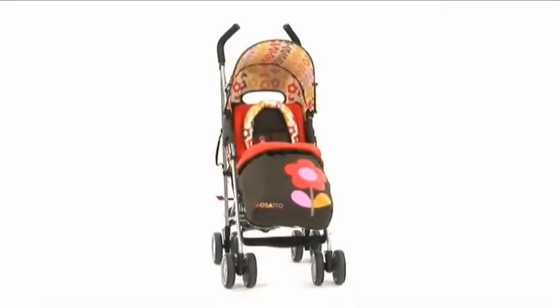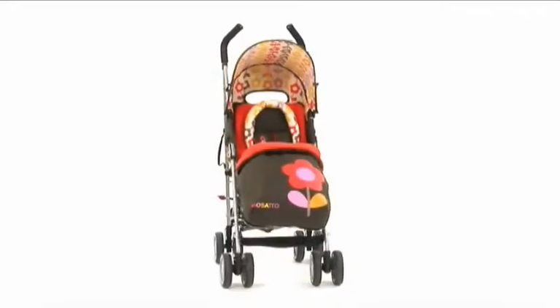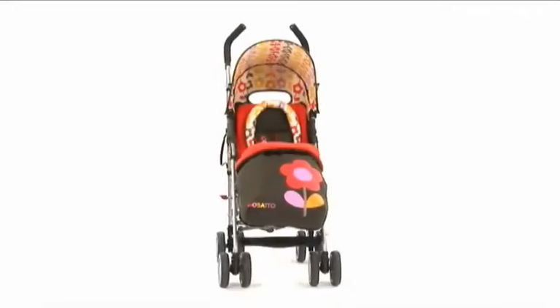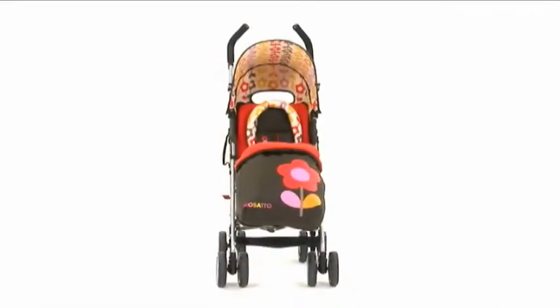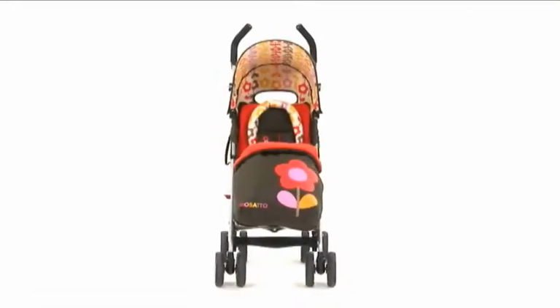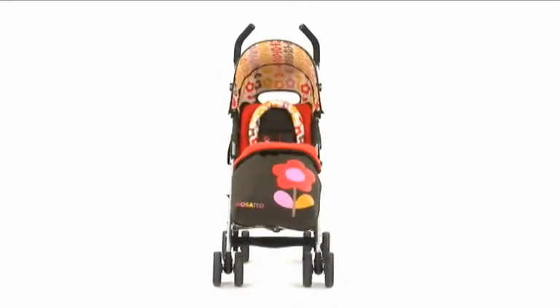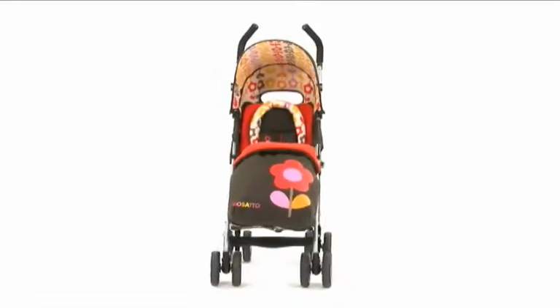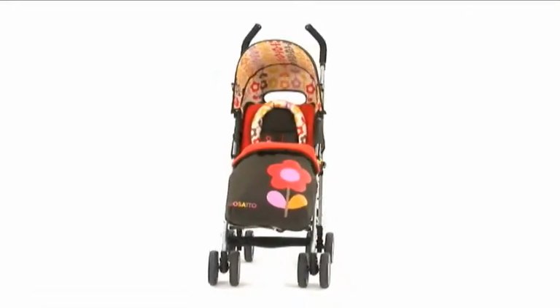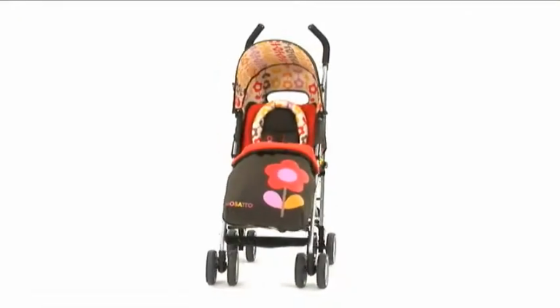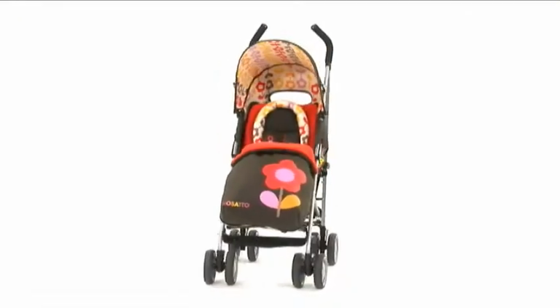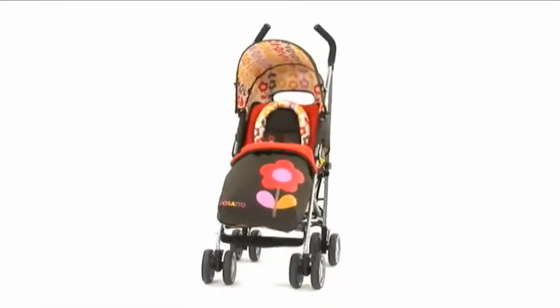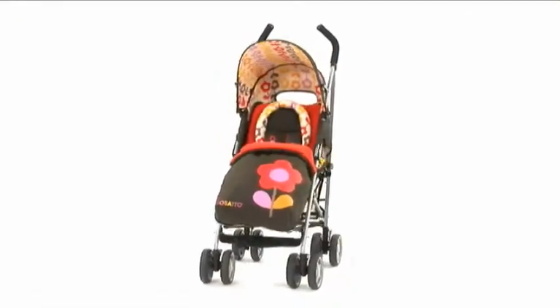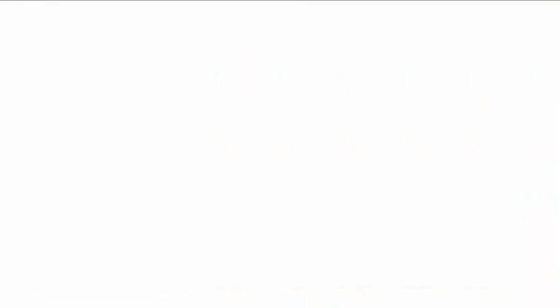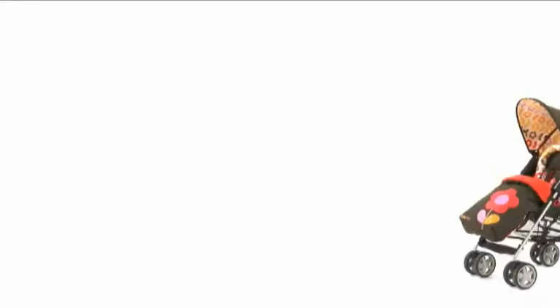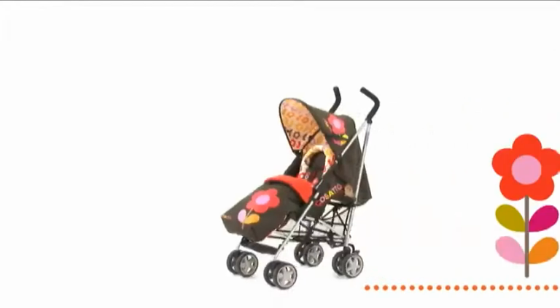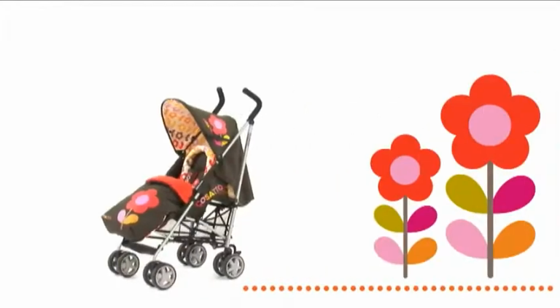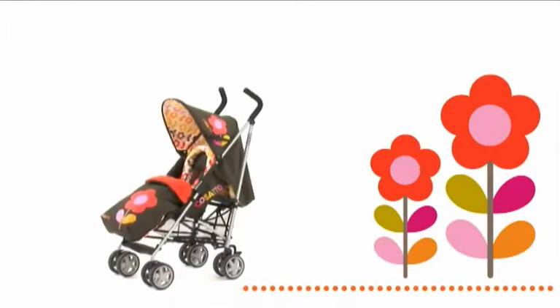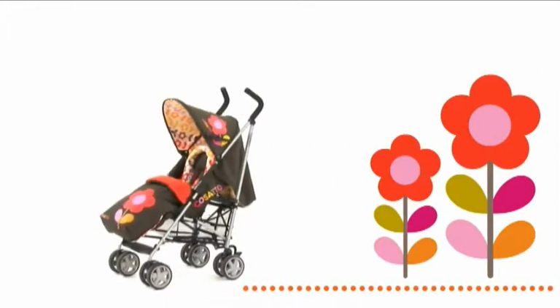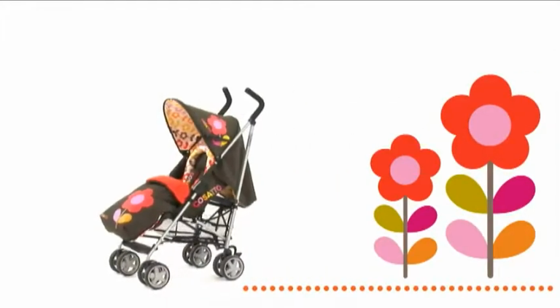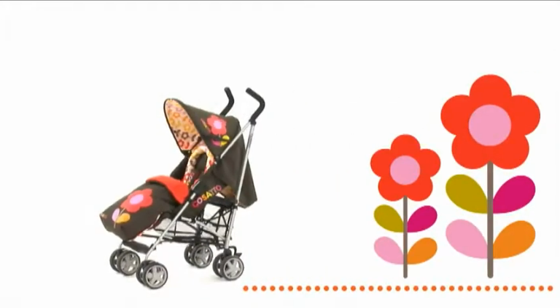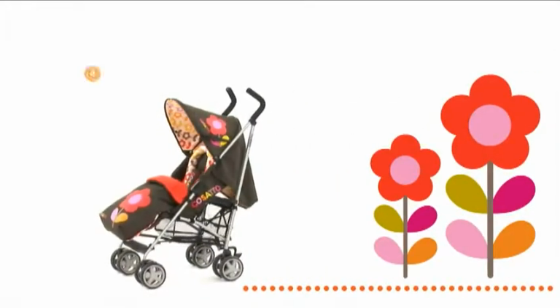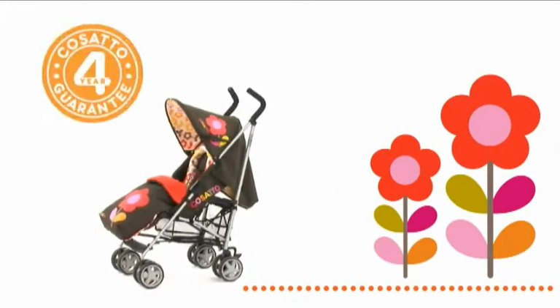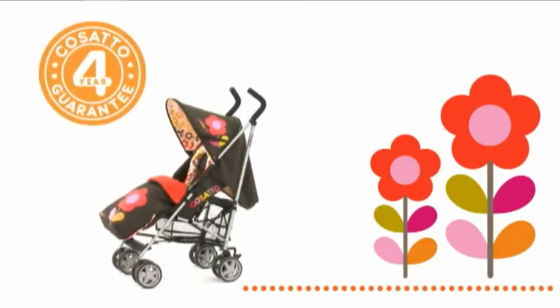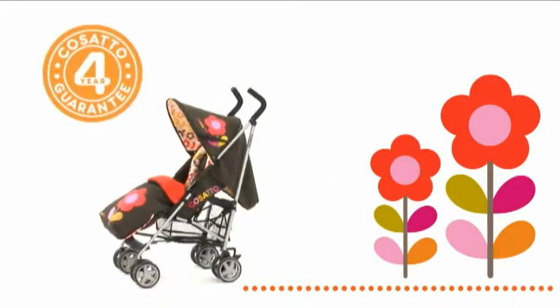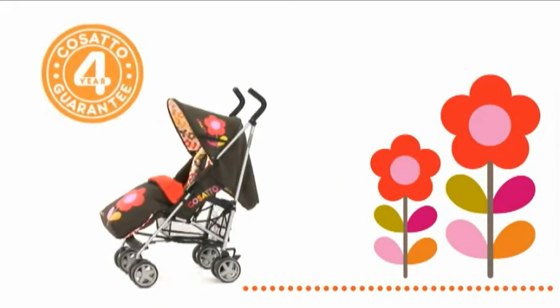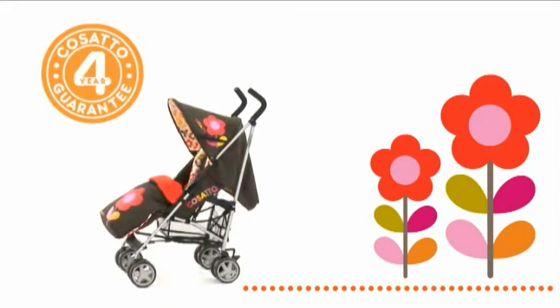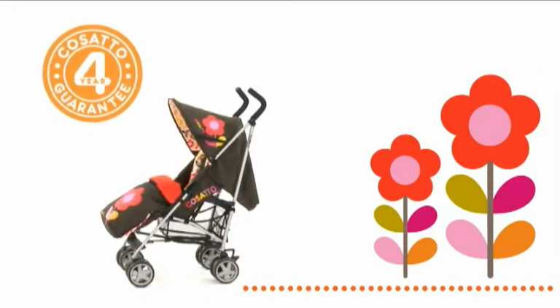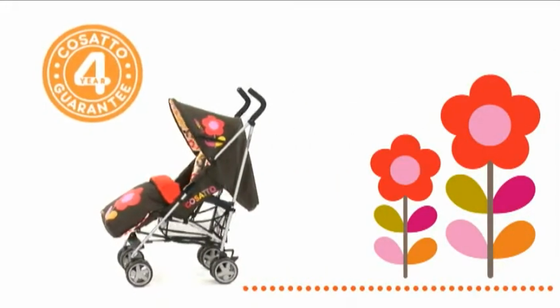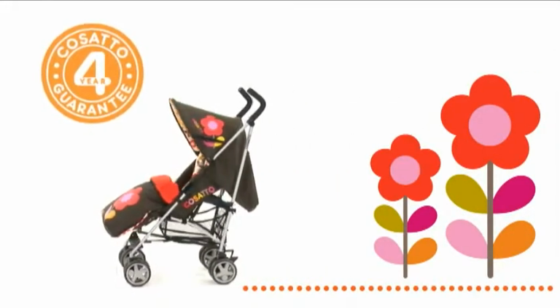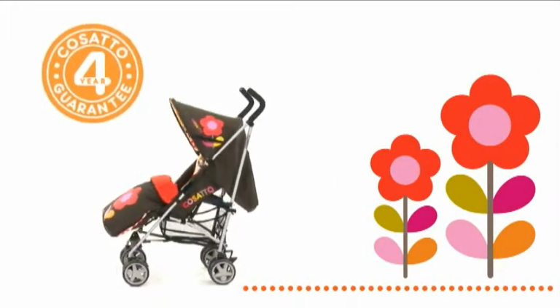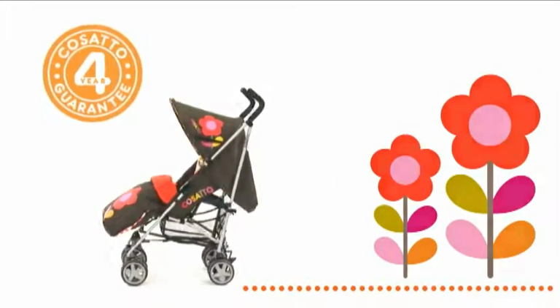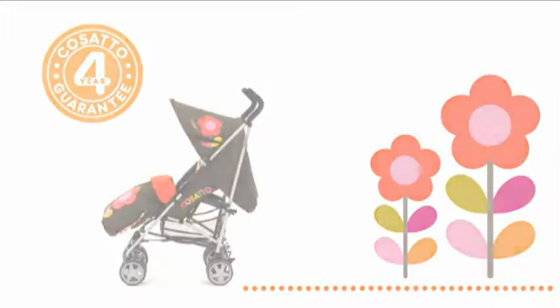Comfy, cosy and cute, the Swiftlight Super, like all Kusato's wonderful stuff, is covered by a free 4 year guarantee.